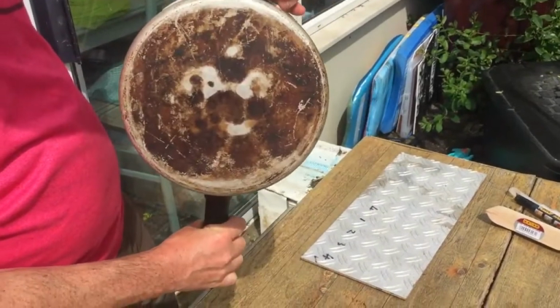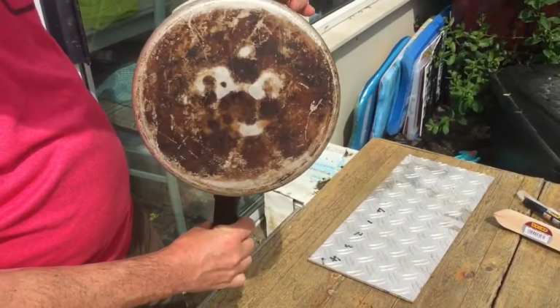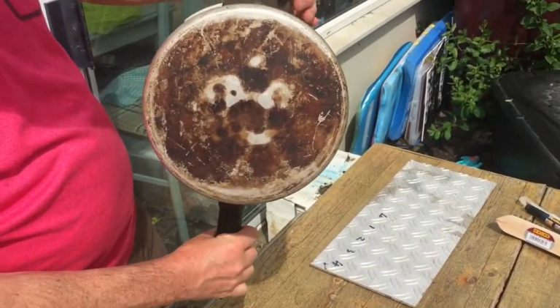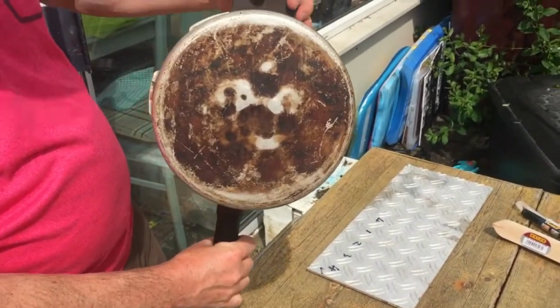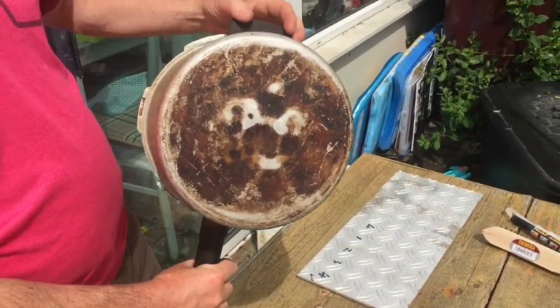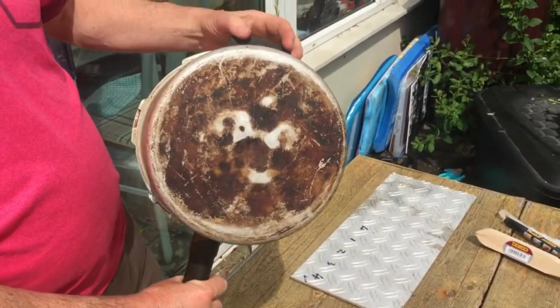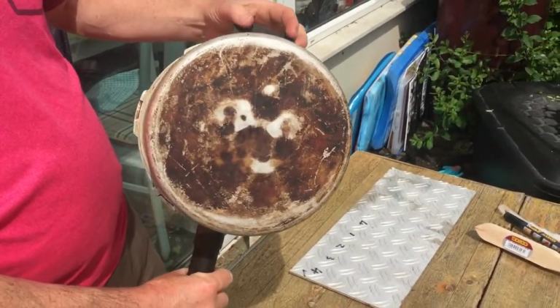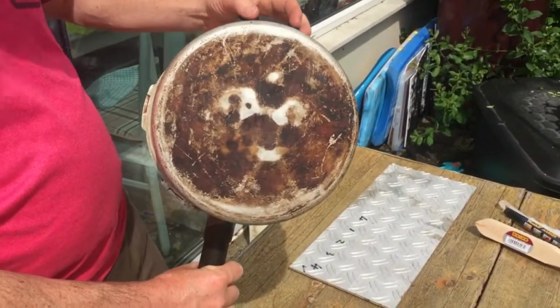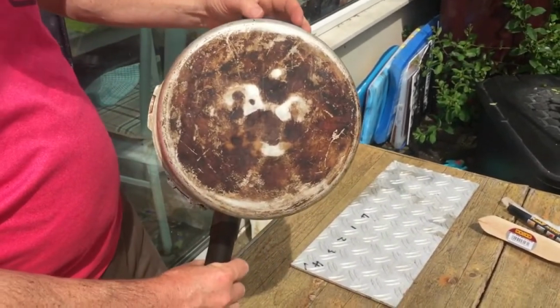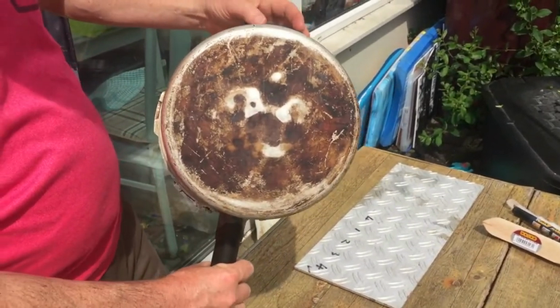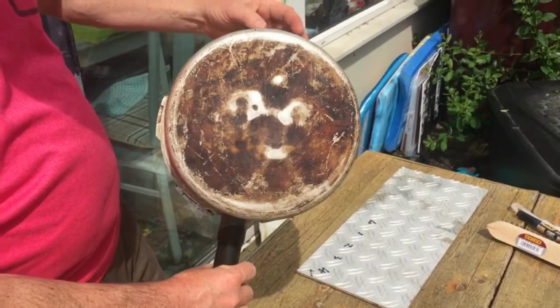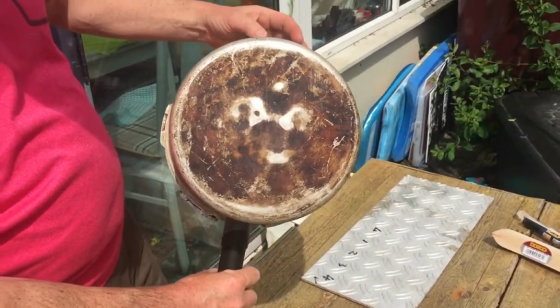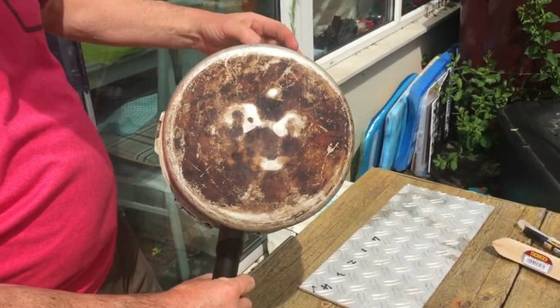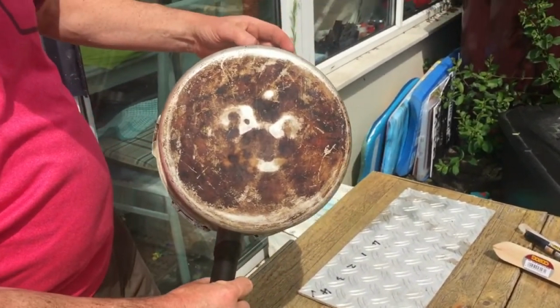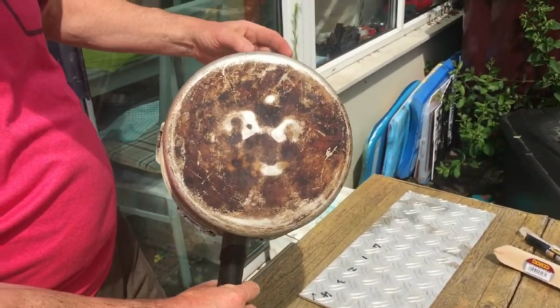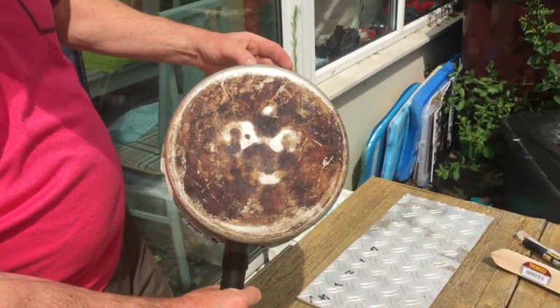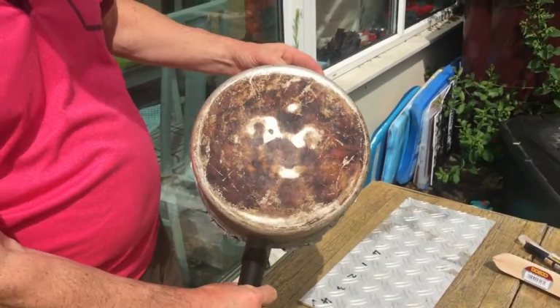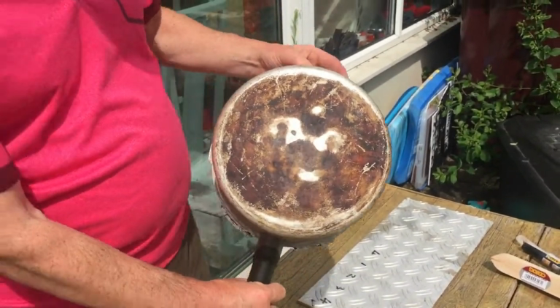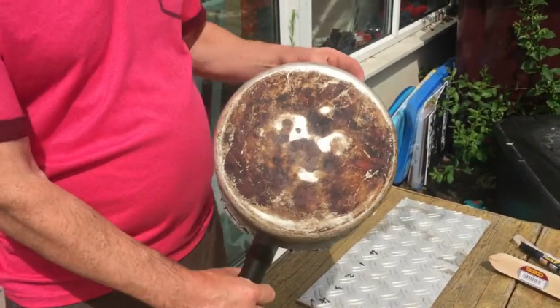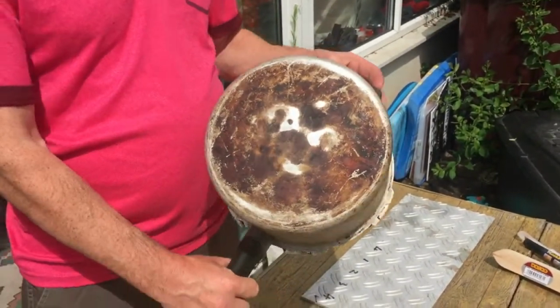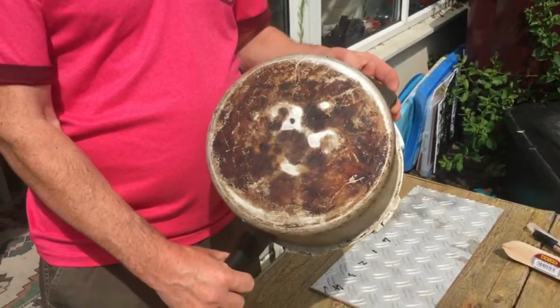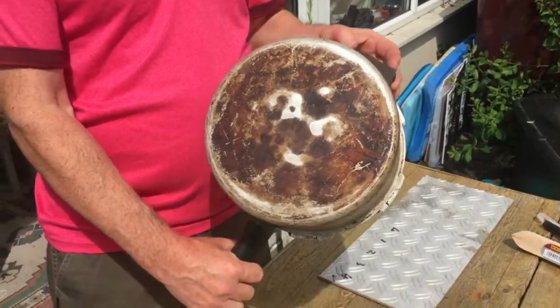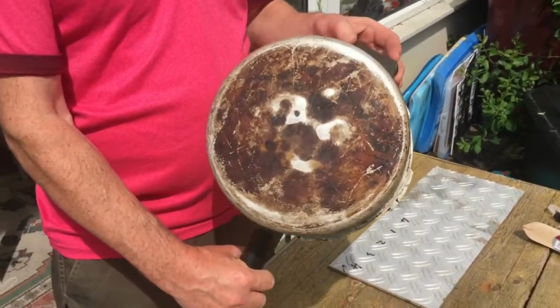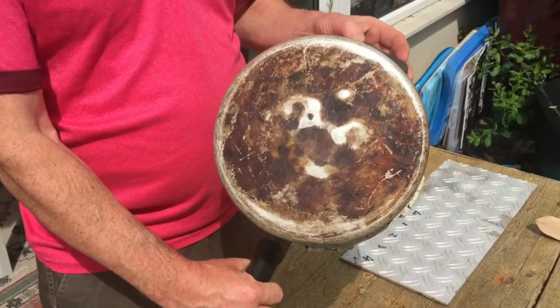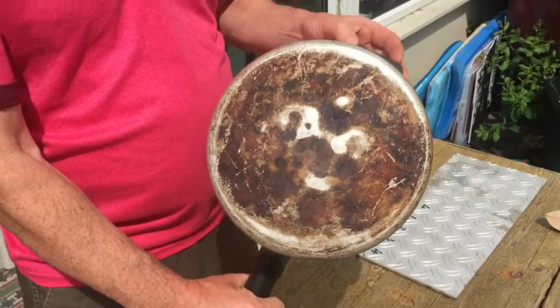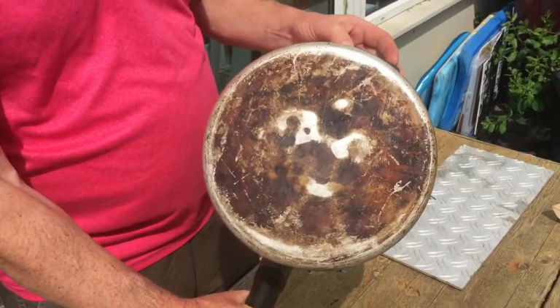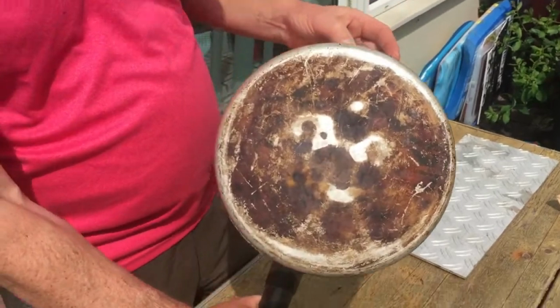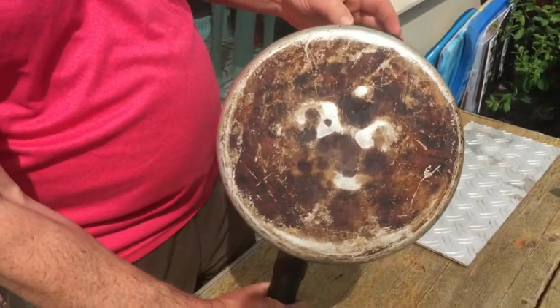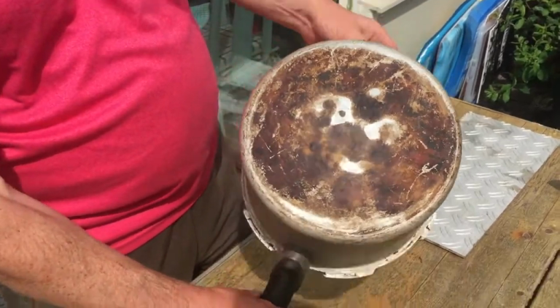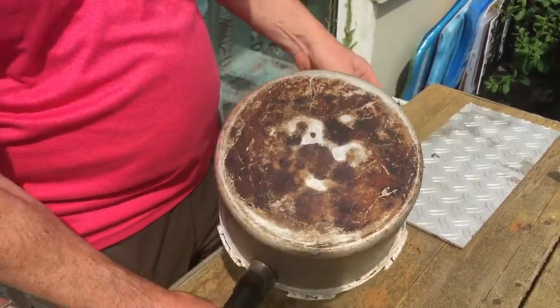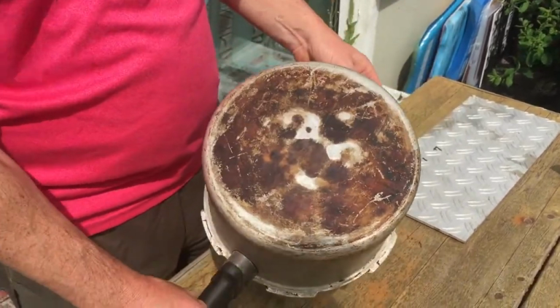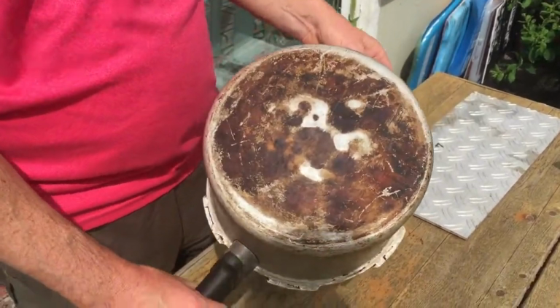Oh dear. What's this on the bottom? Beaker, you didn't clean this properly last night. You're grounded.